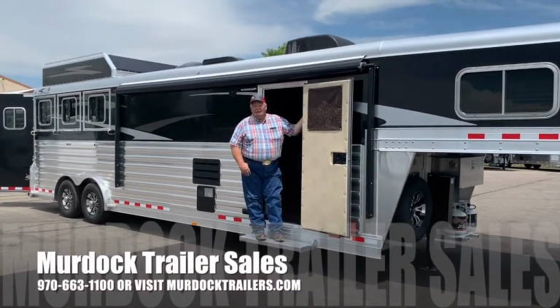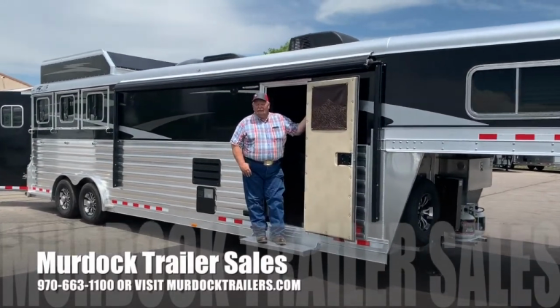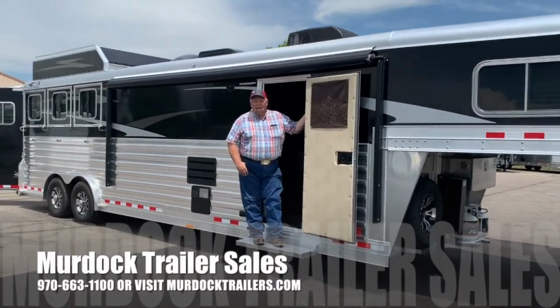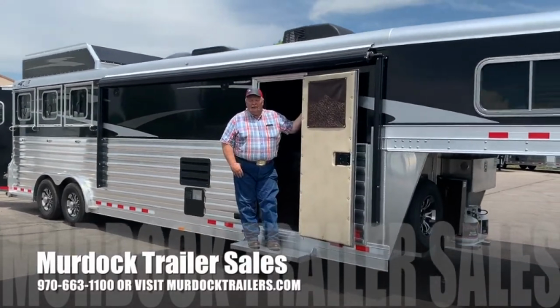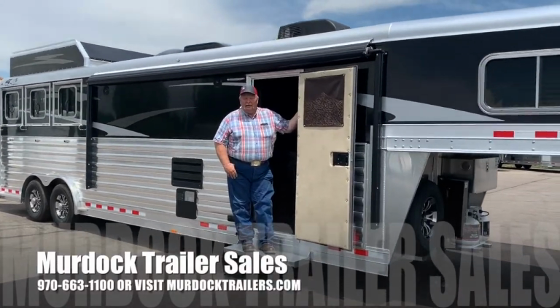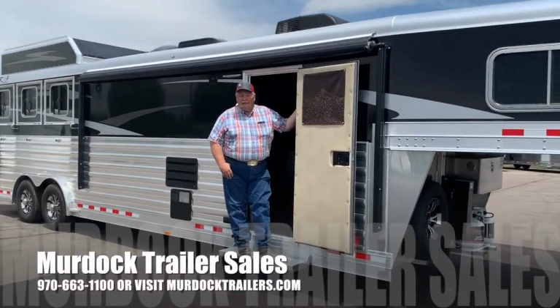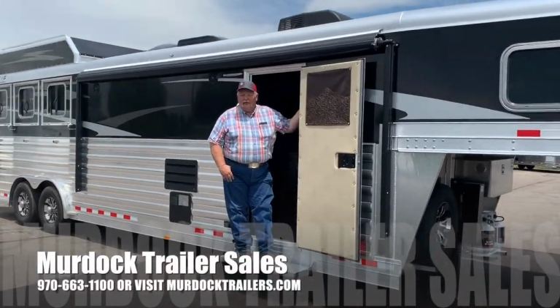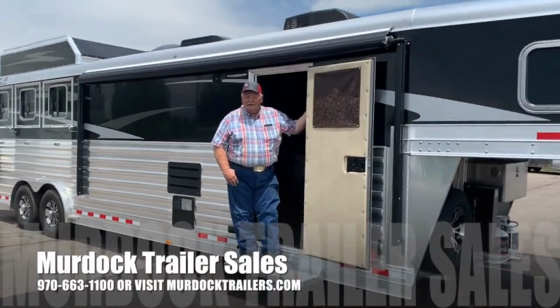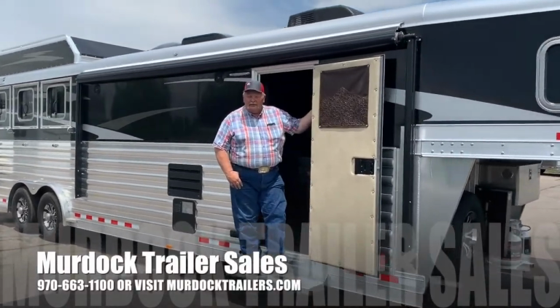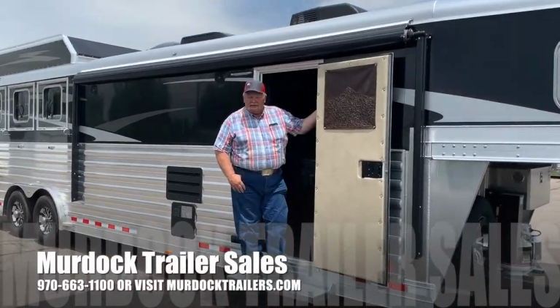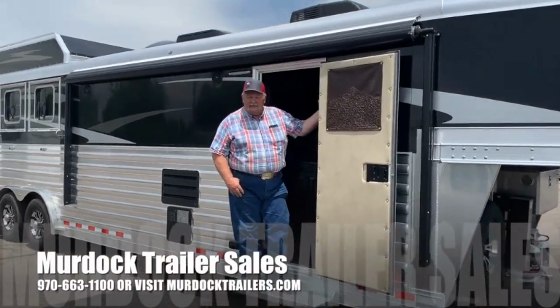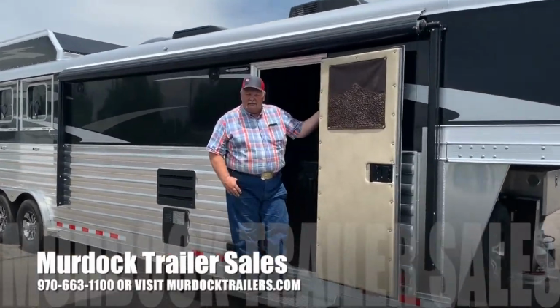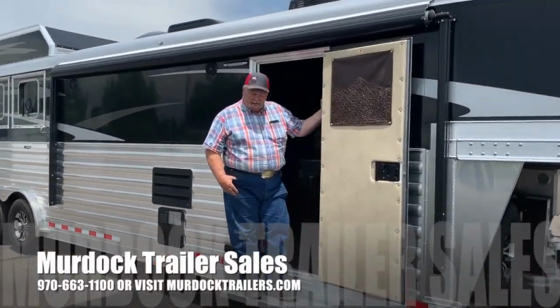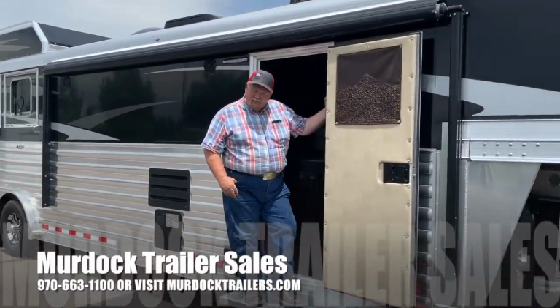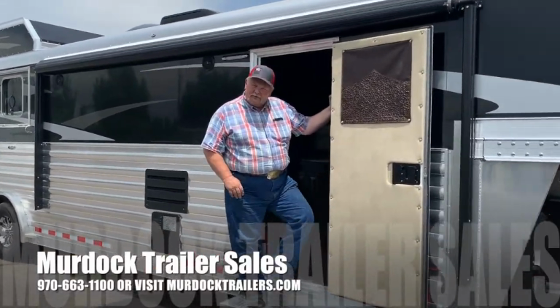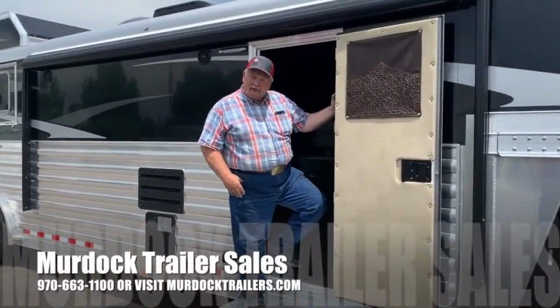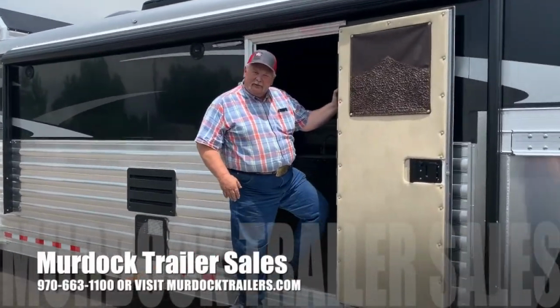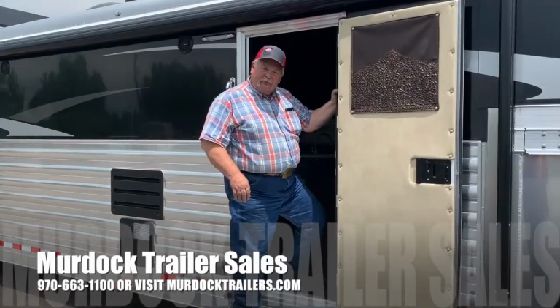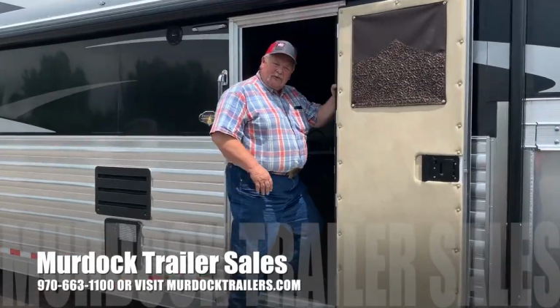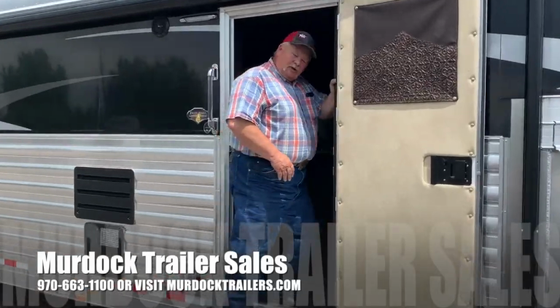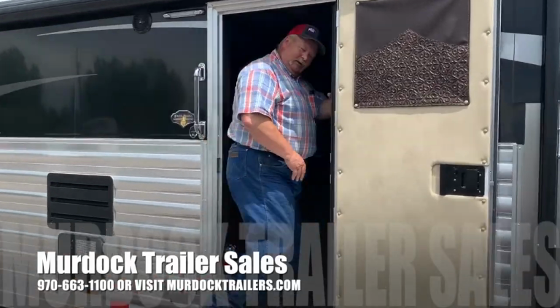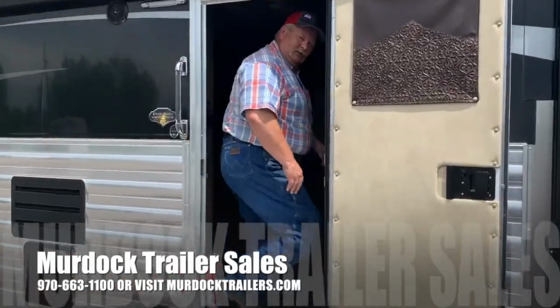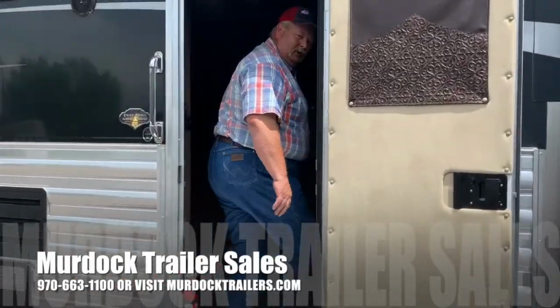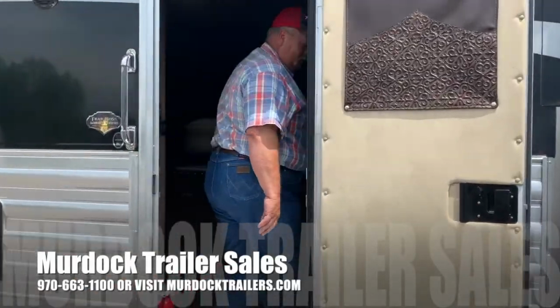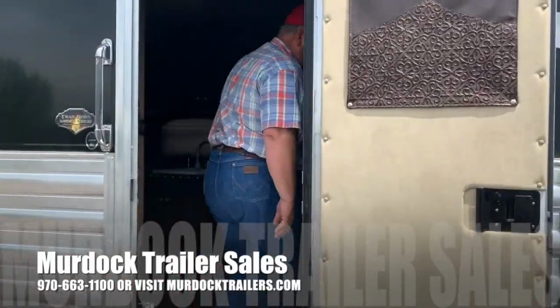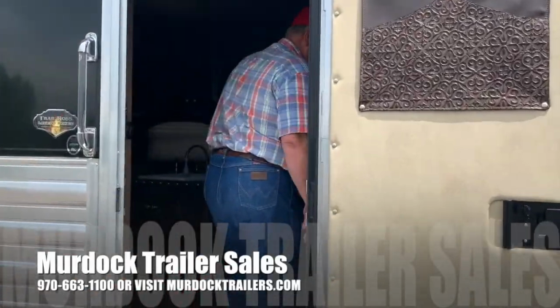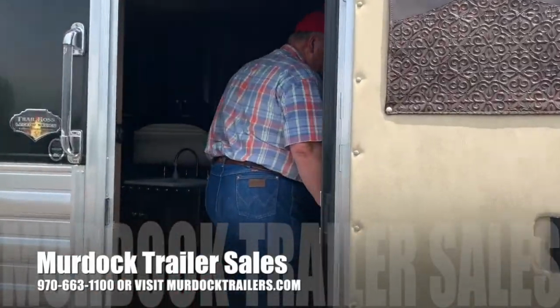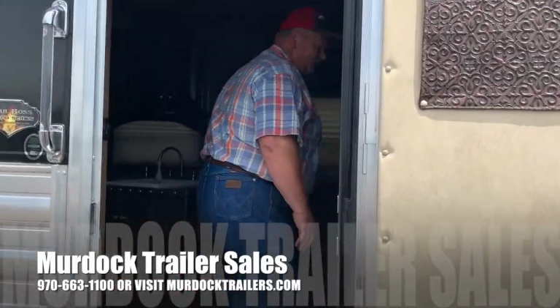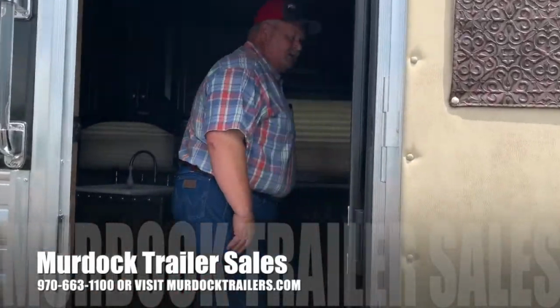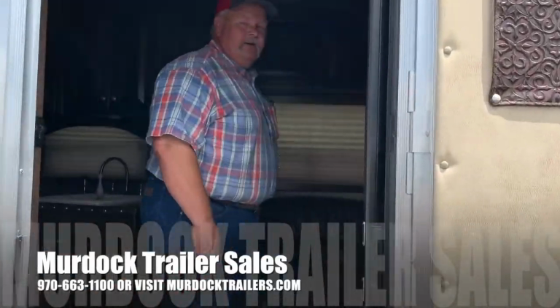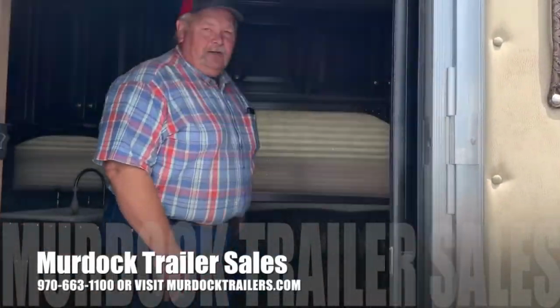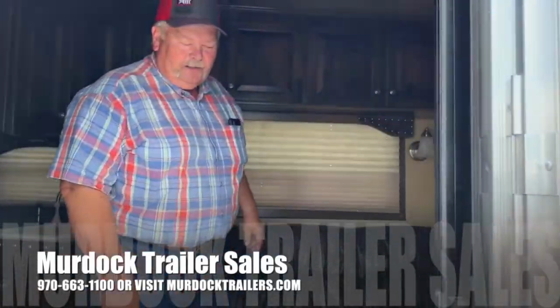Hello, I'm Al with Burdock Trailer Sales. Come on in and we'll show you the new four-star living quarters with Creole Boss interior in it.